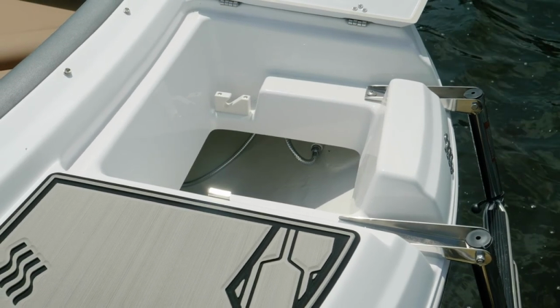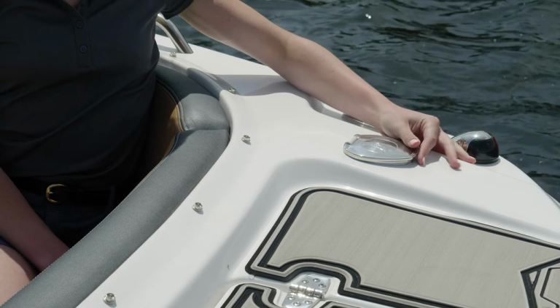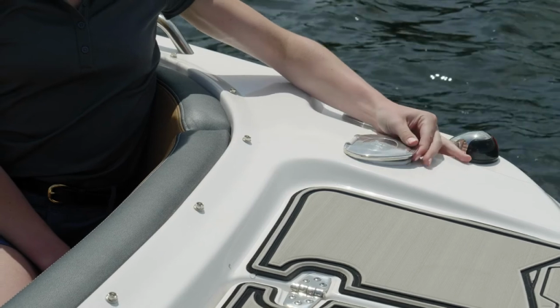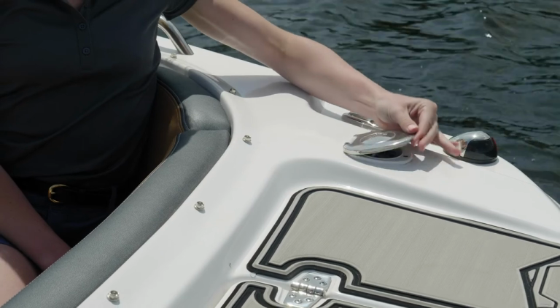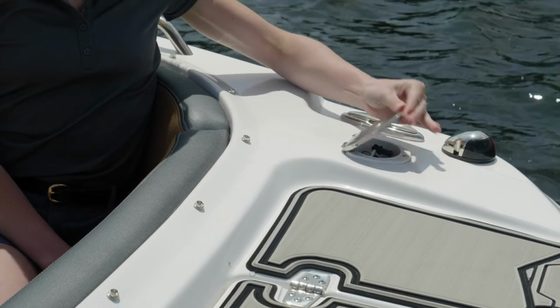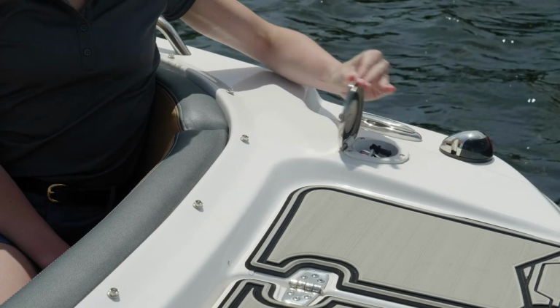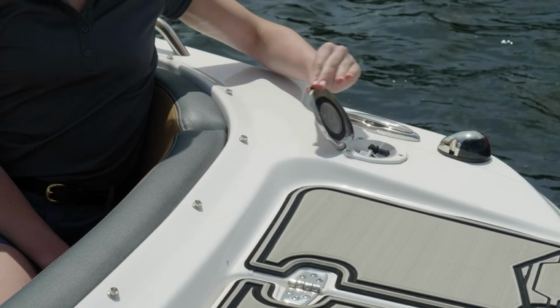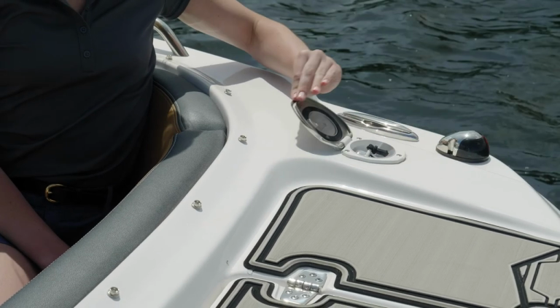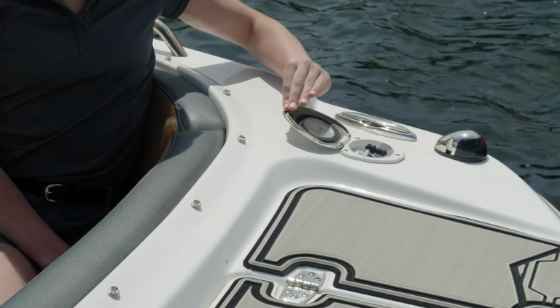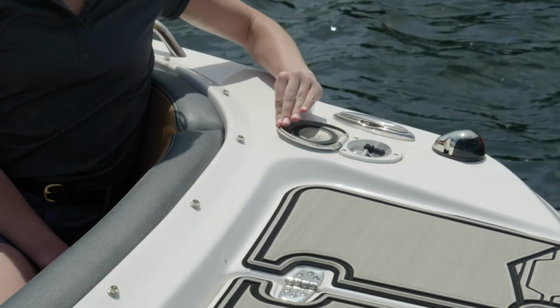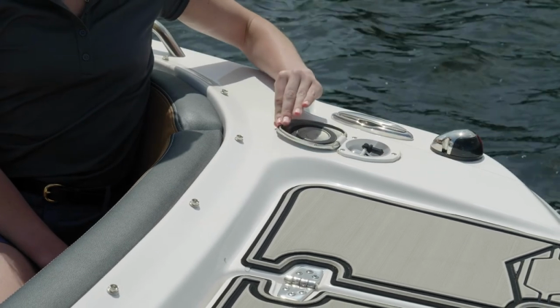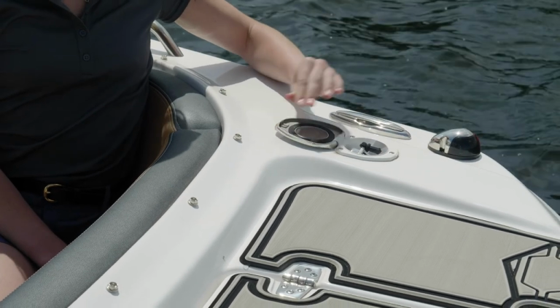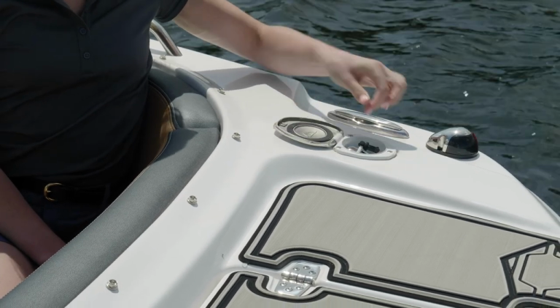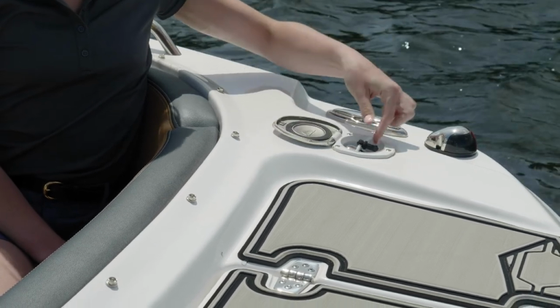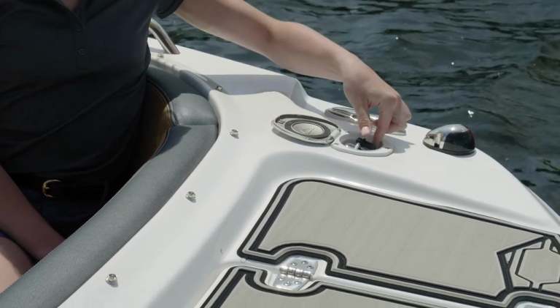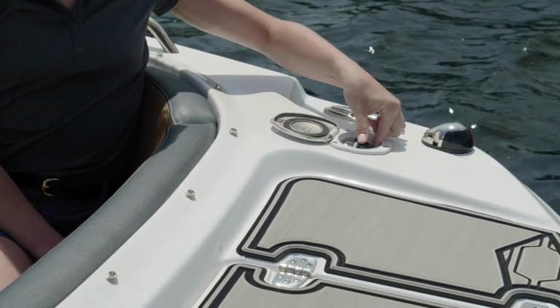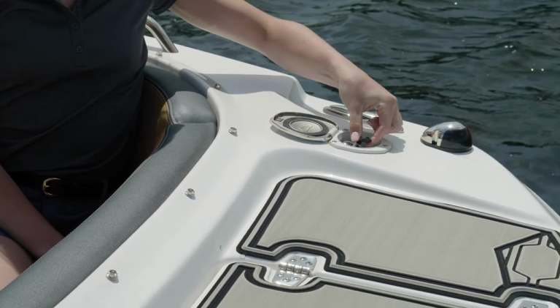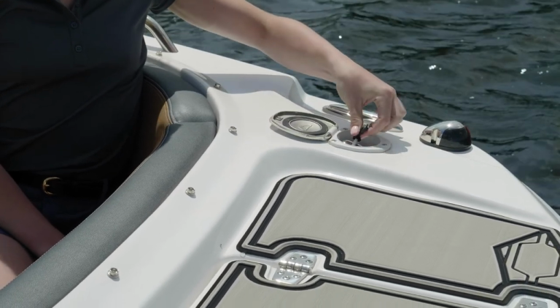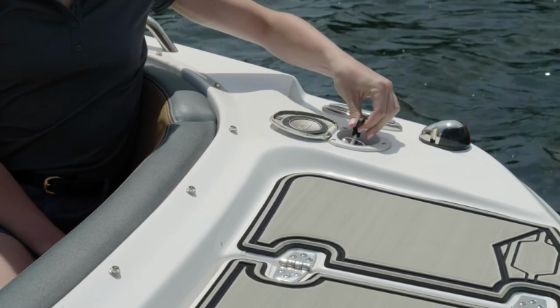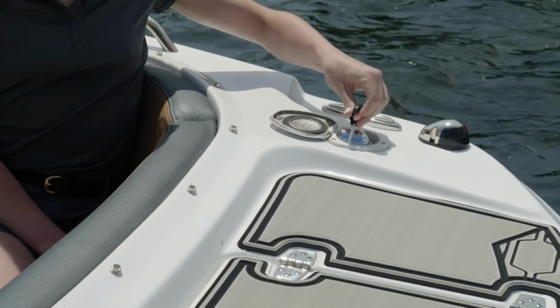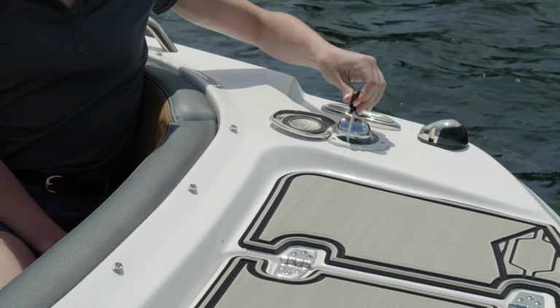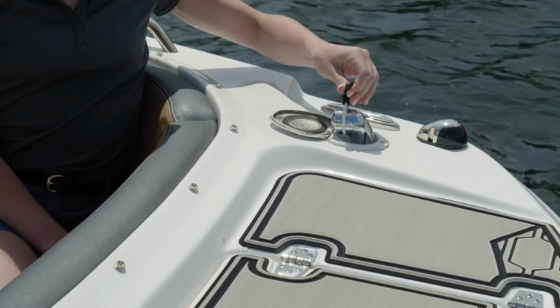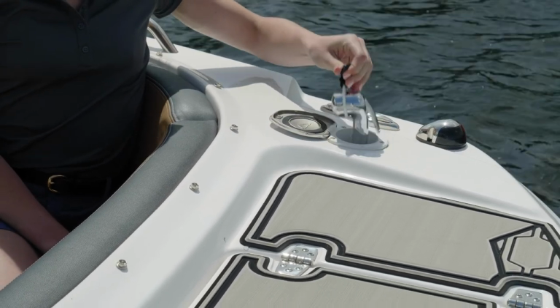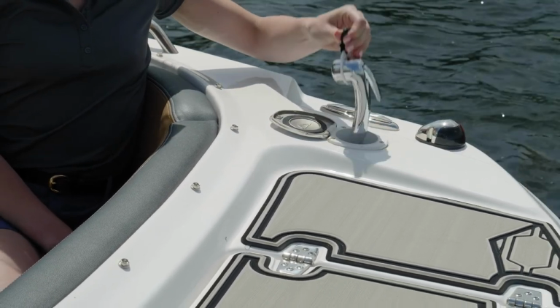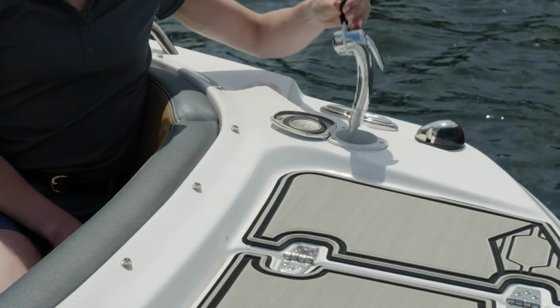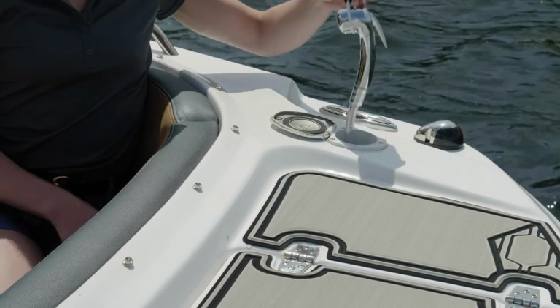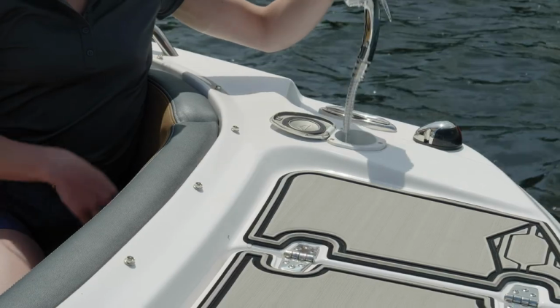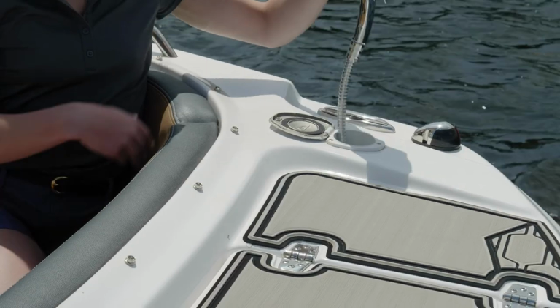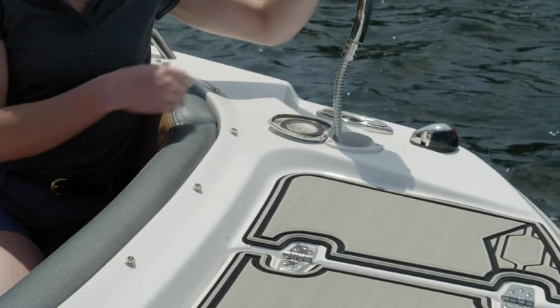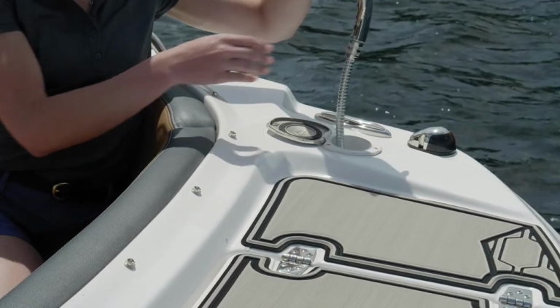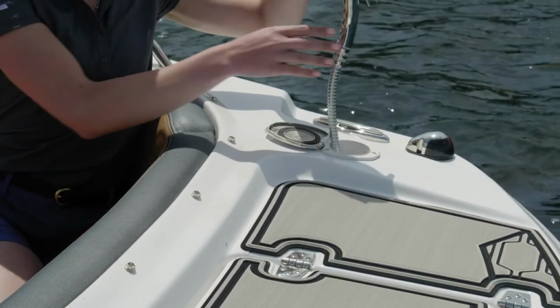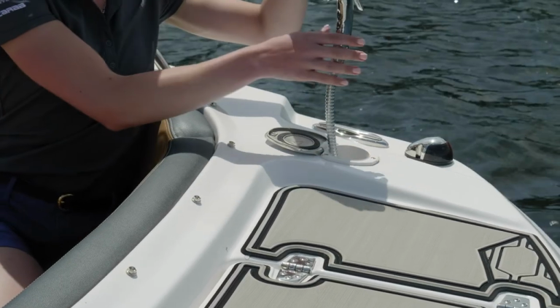Our boat was equipped with the transom and bow shower. This is a perfect convenience when you come out of the water and just want to spray off some sand or grass on your feet.